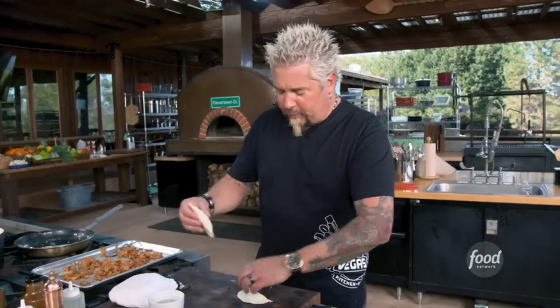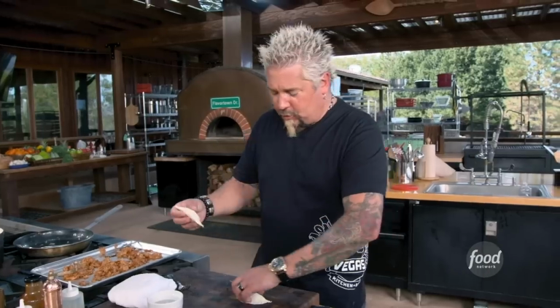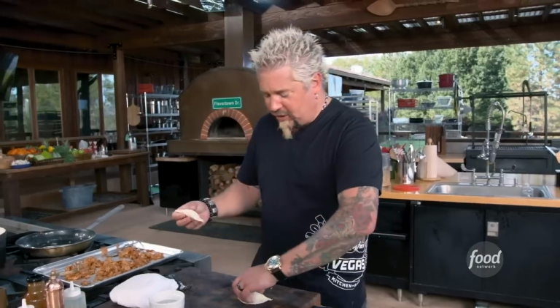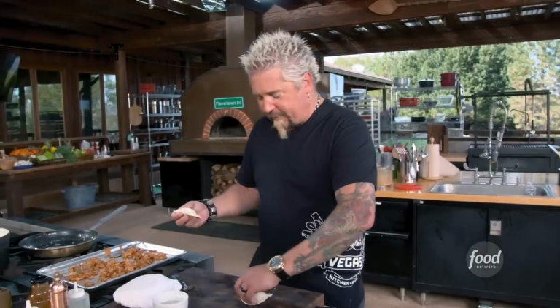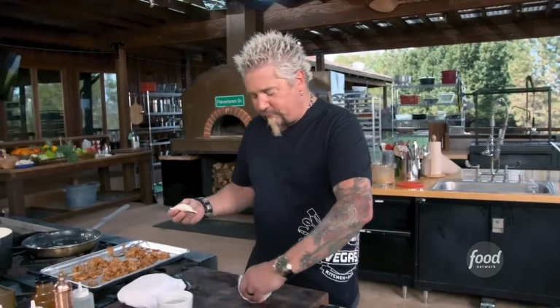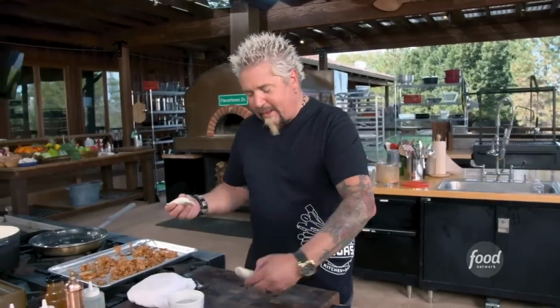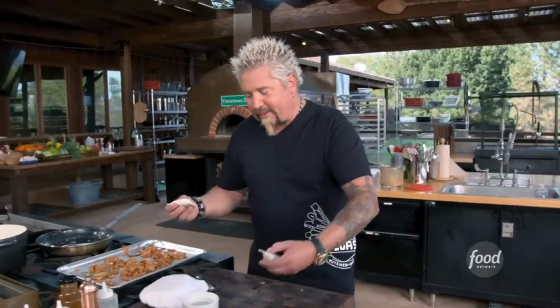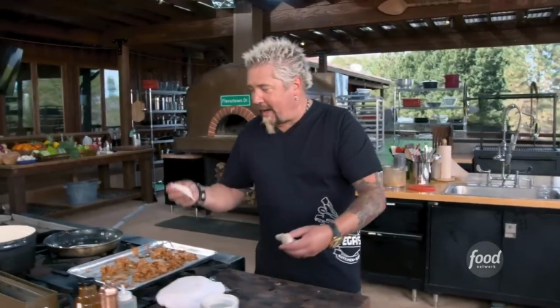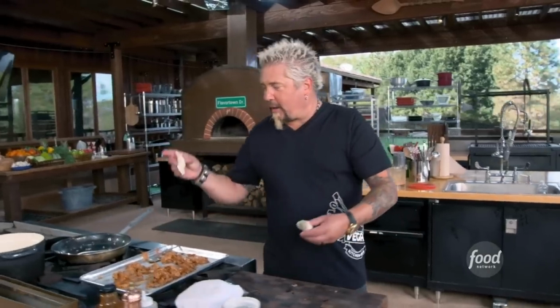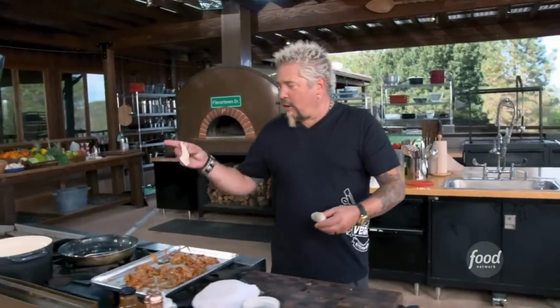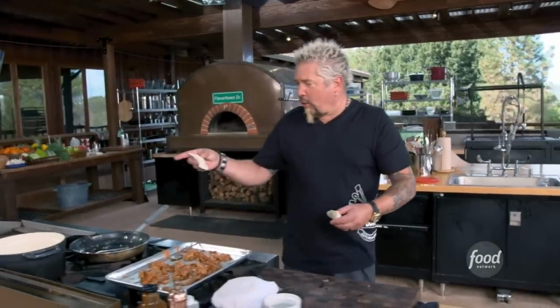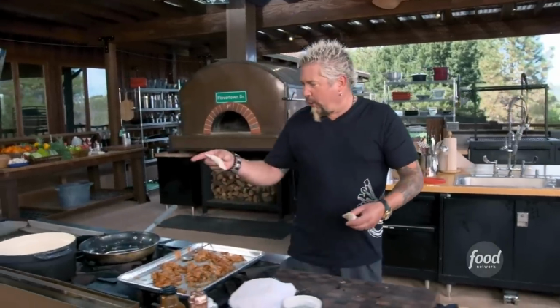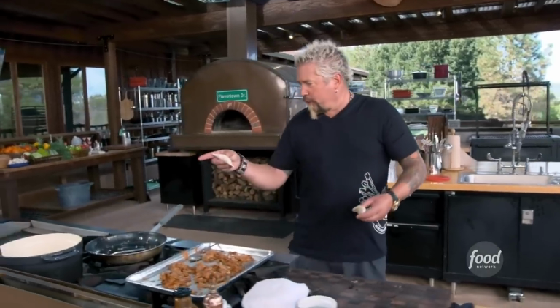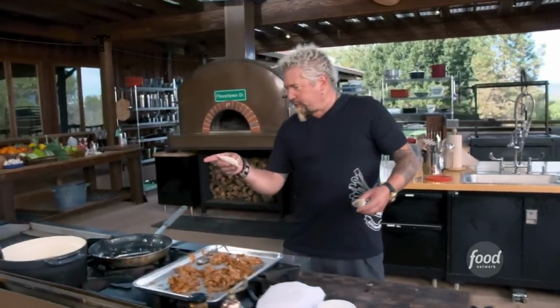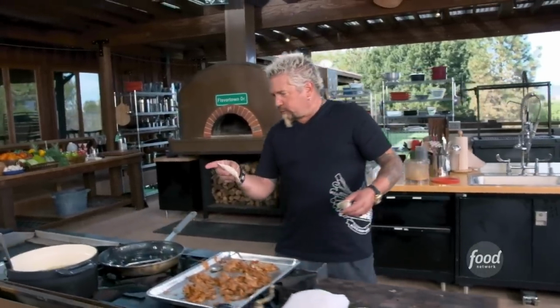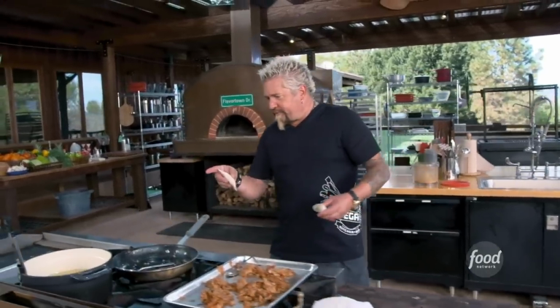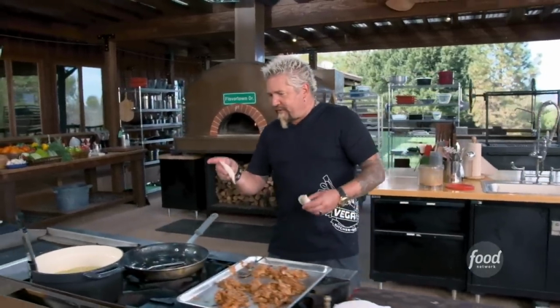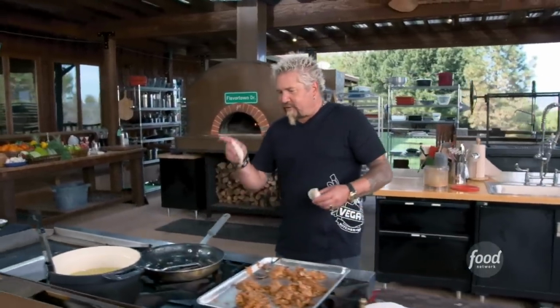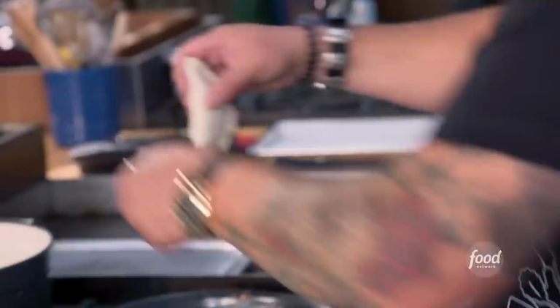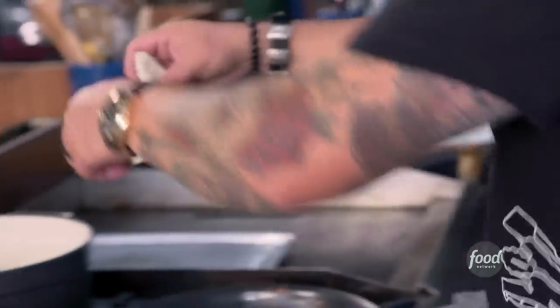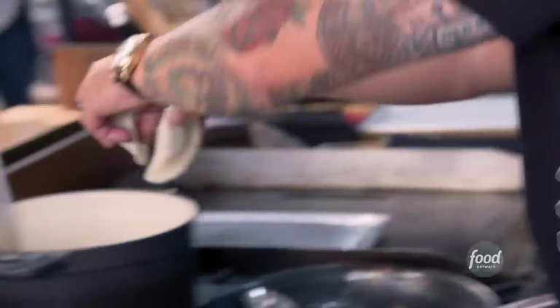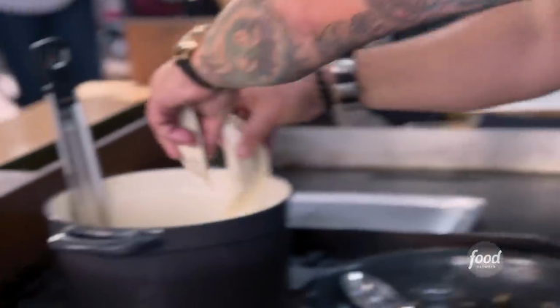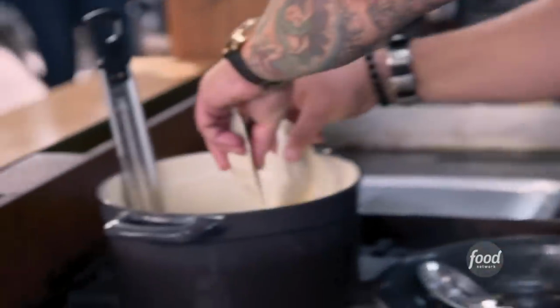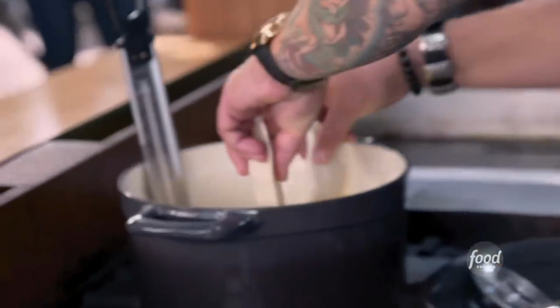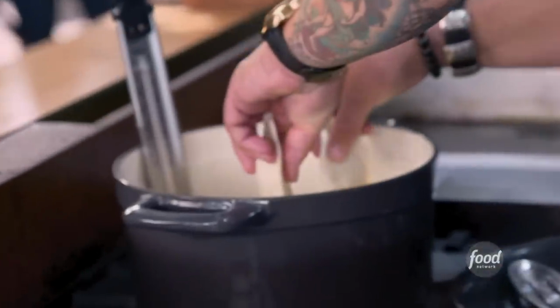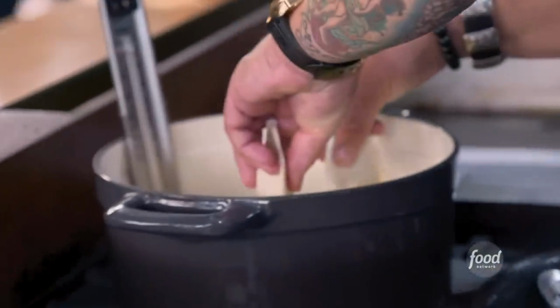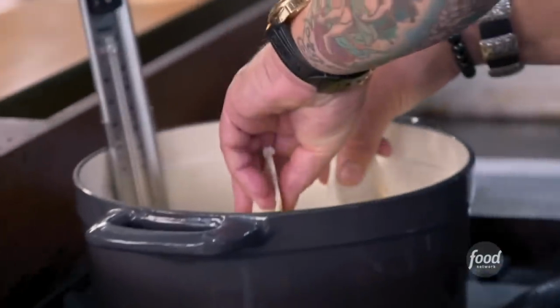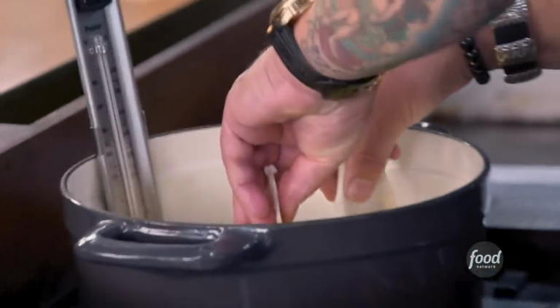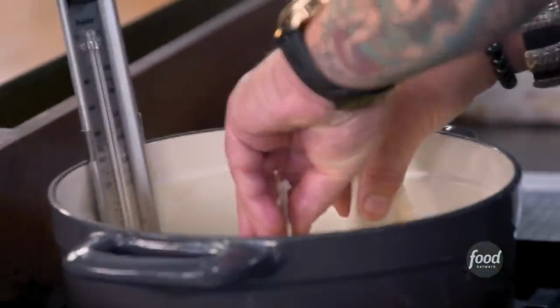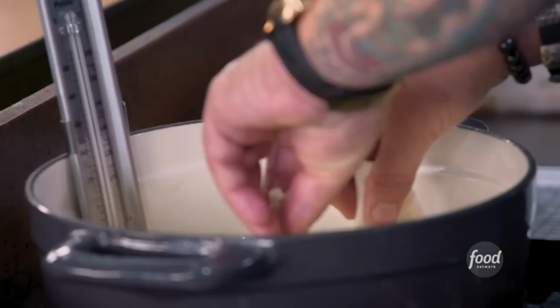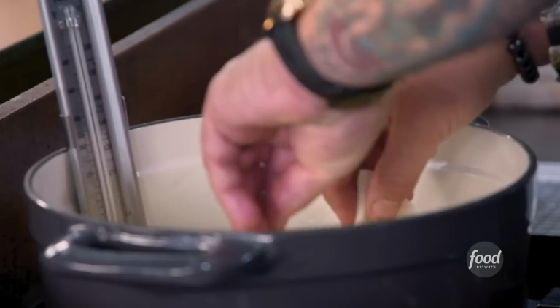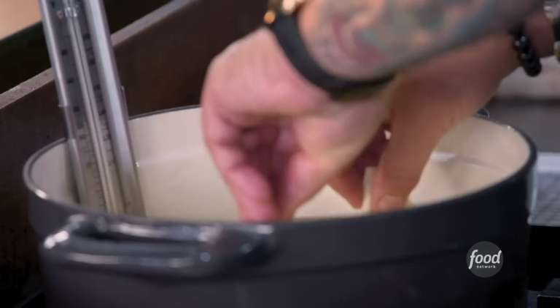Barbecue jackfruit empanada - oil's at 350. Fry these off. There we go.